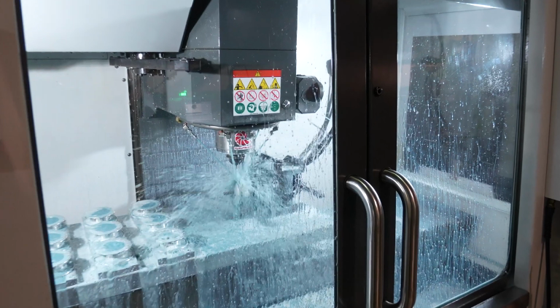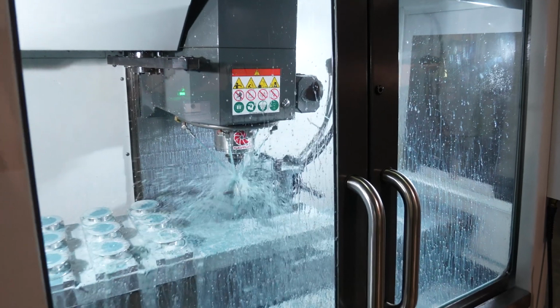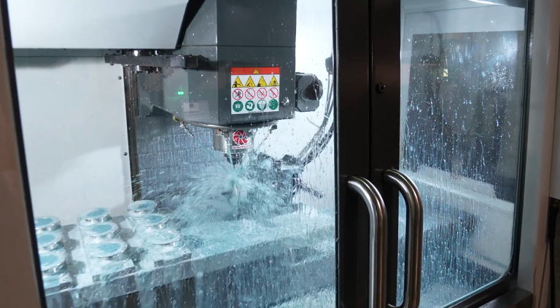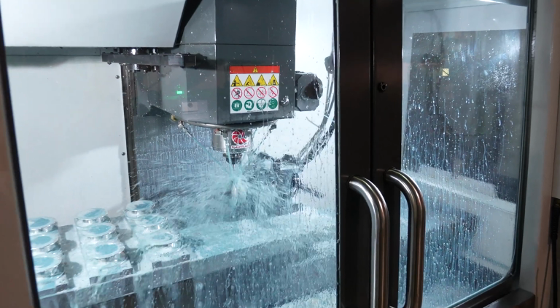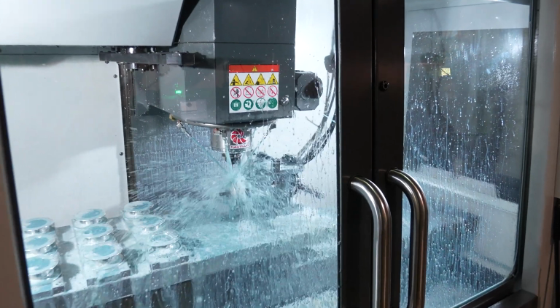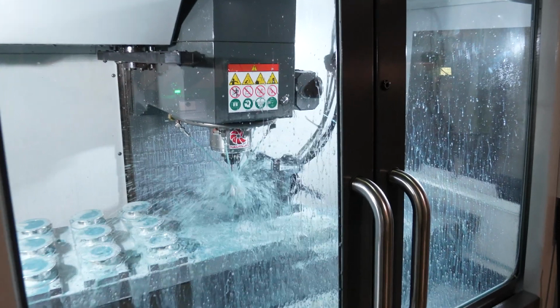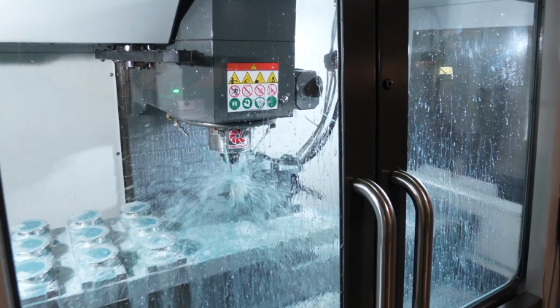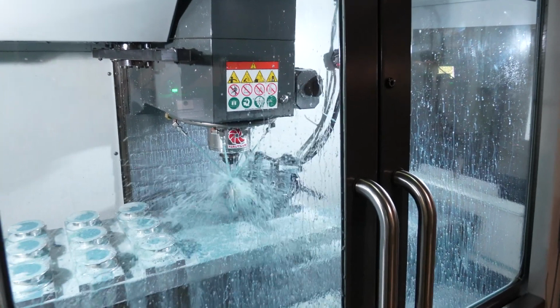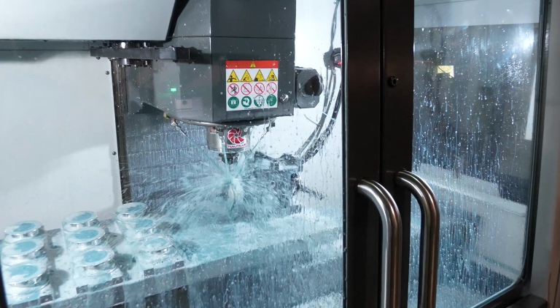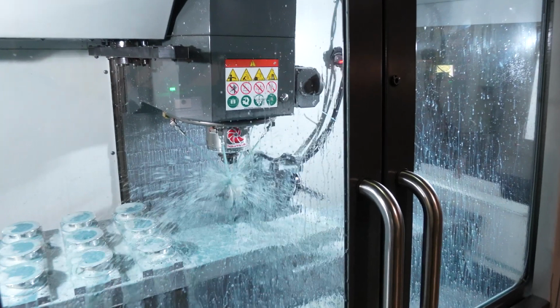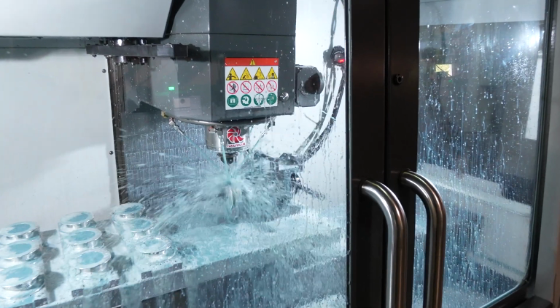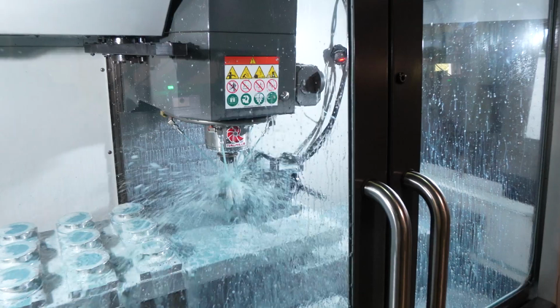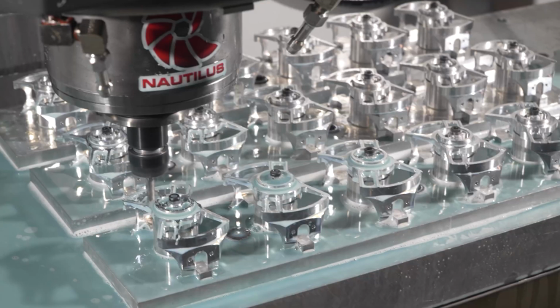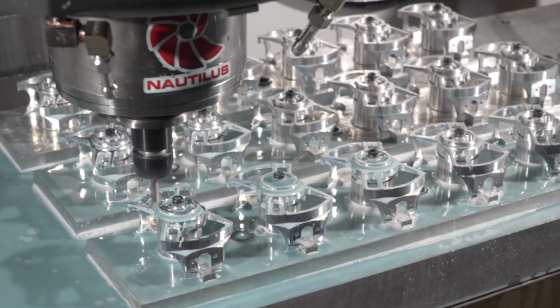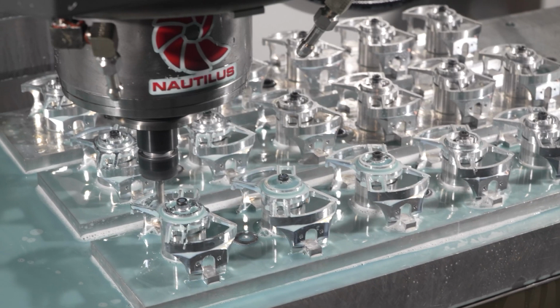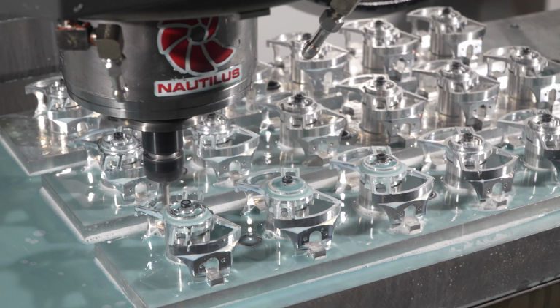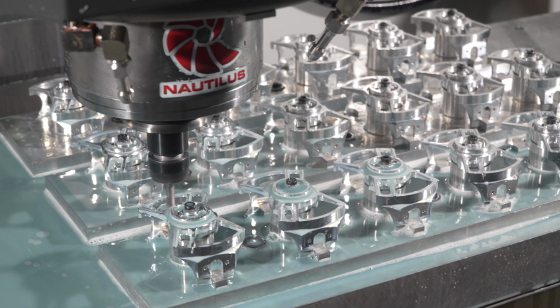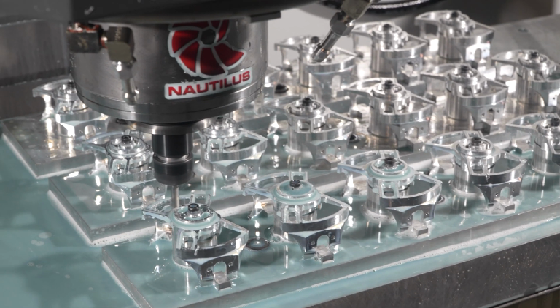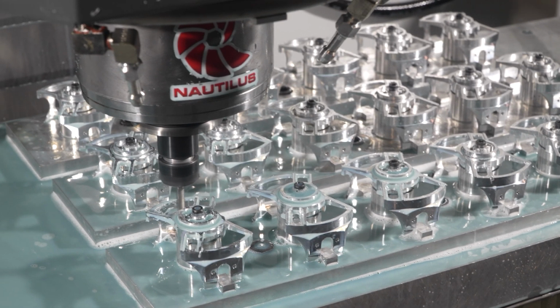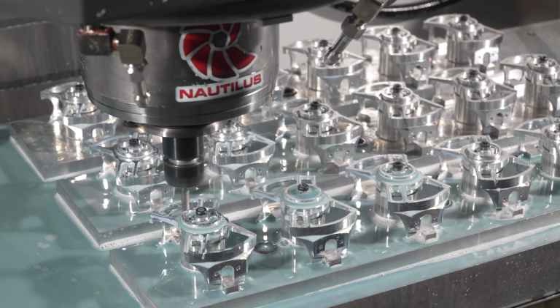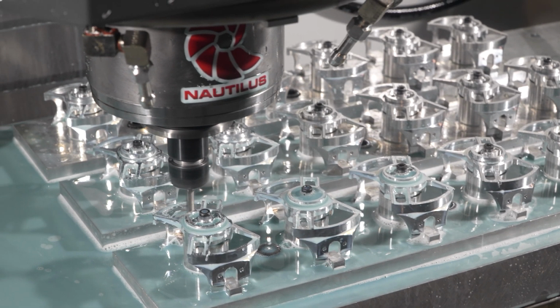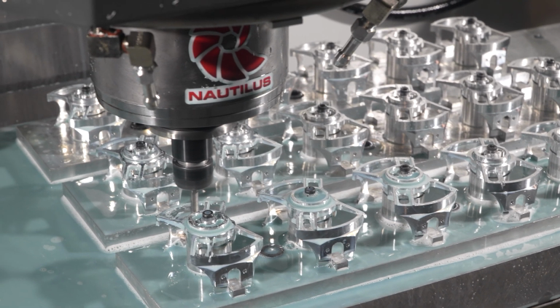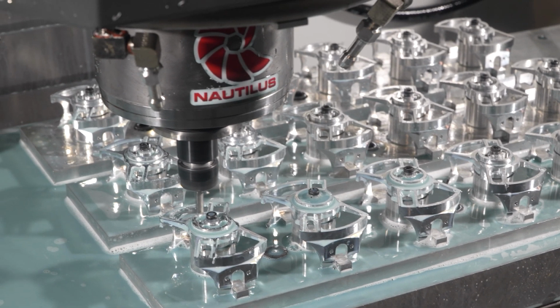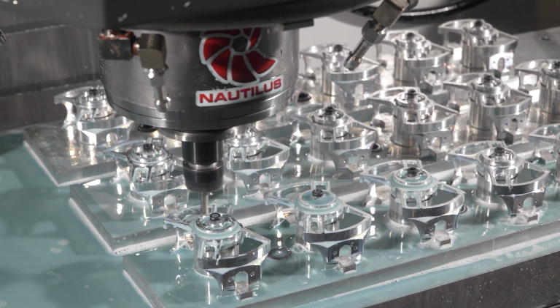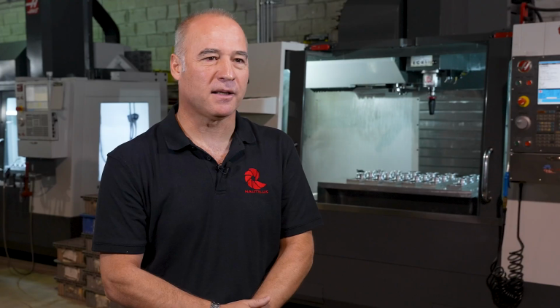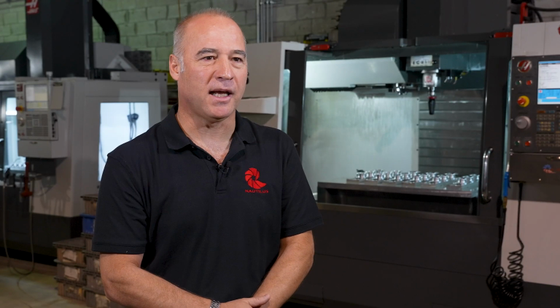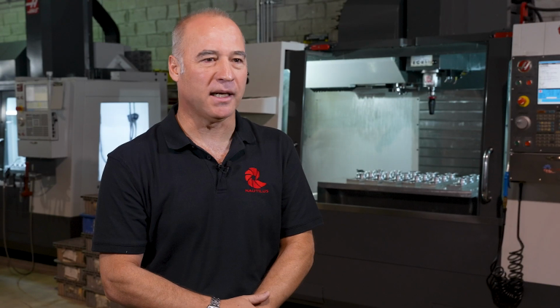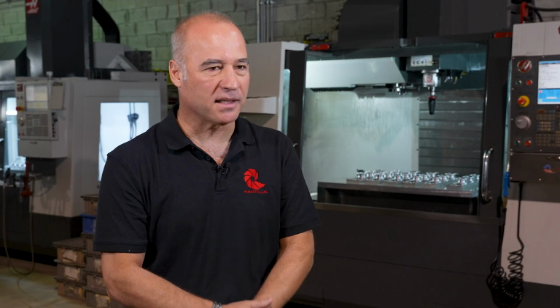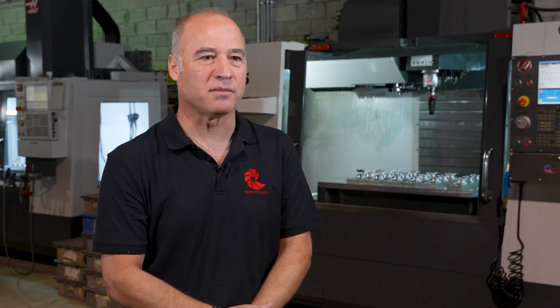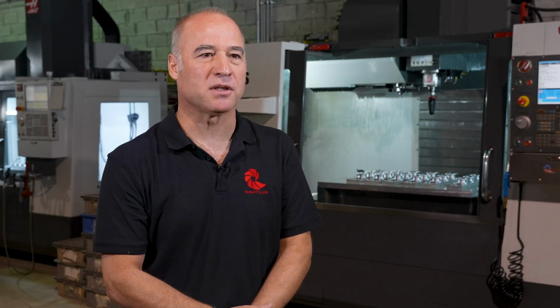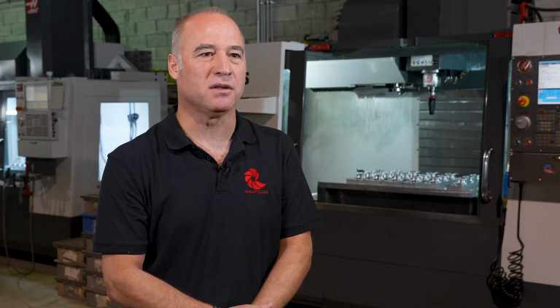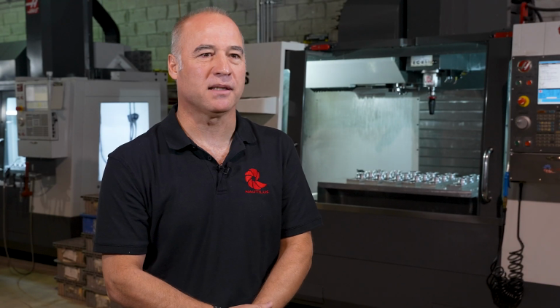We pride ourselves in continuously innovating. We make the best product, and Haas helps us do that.